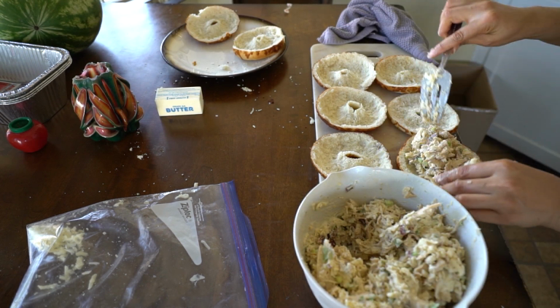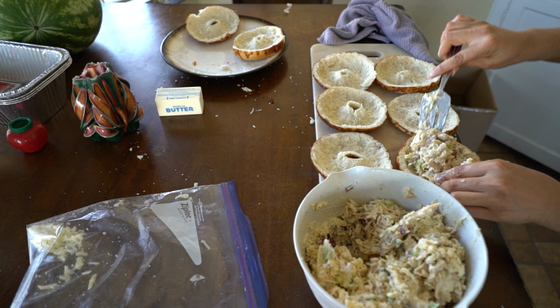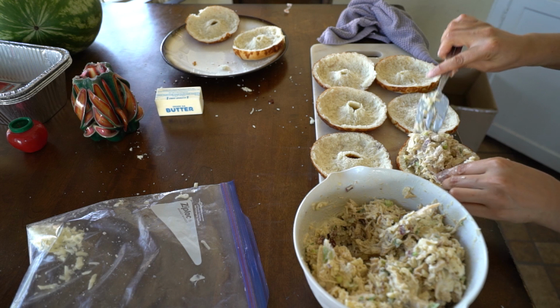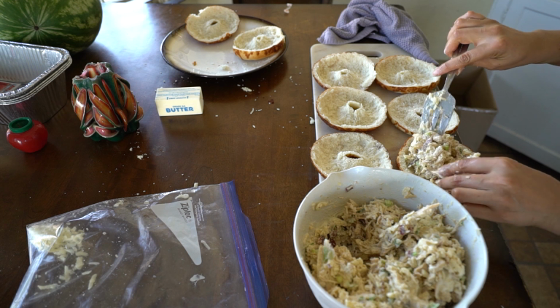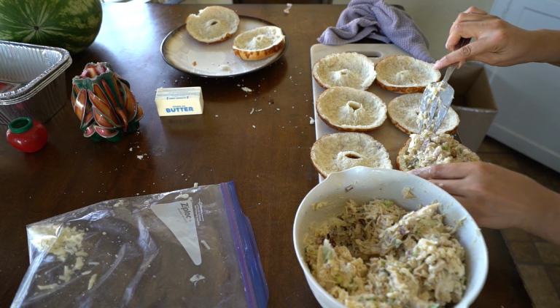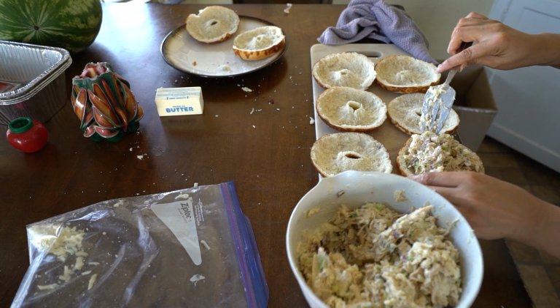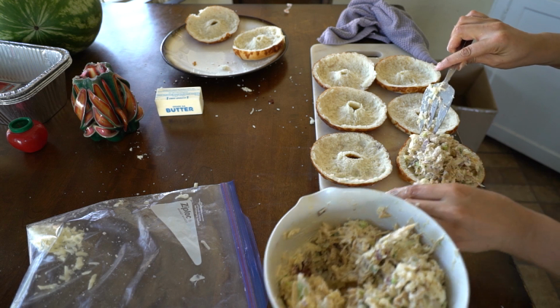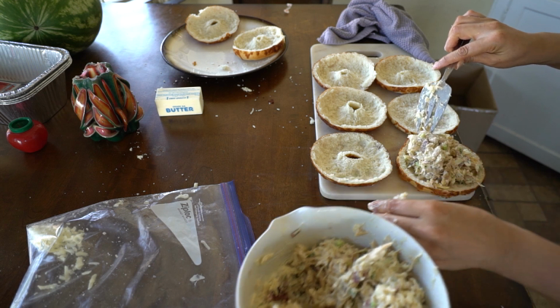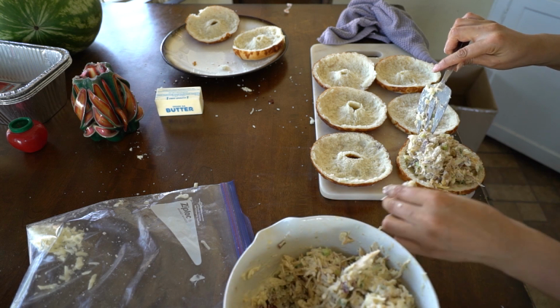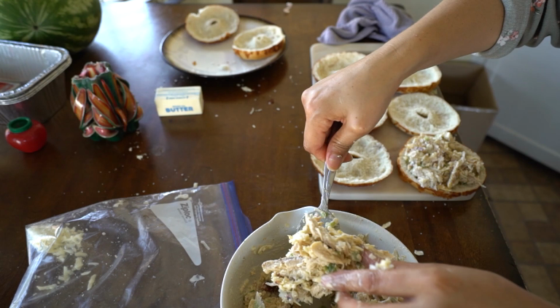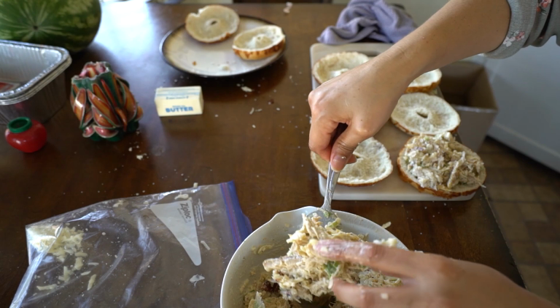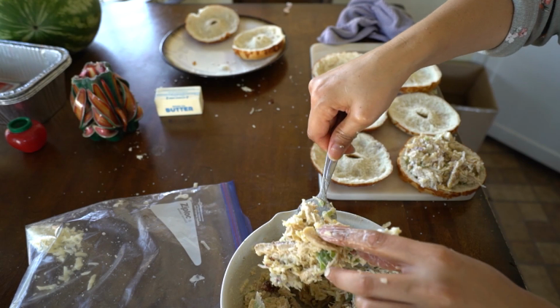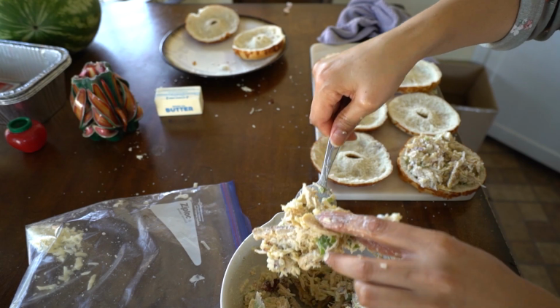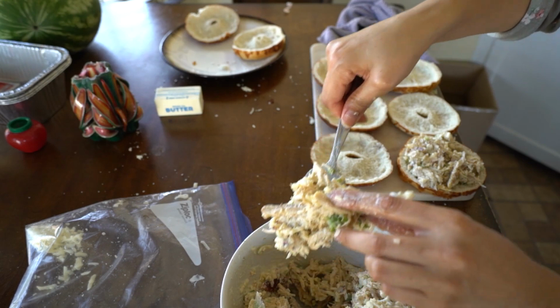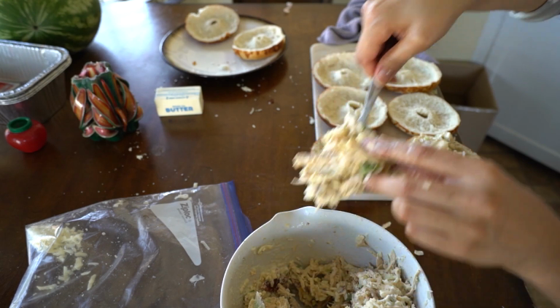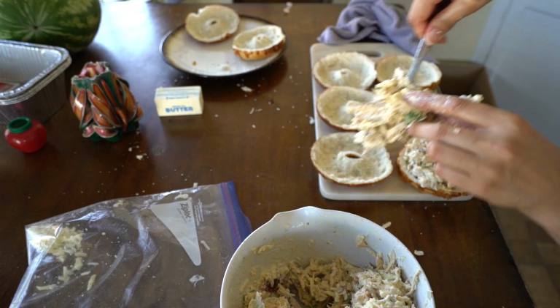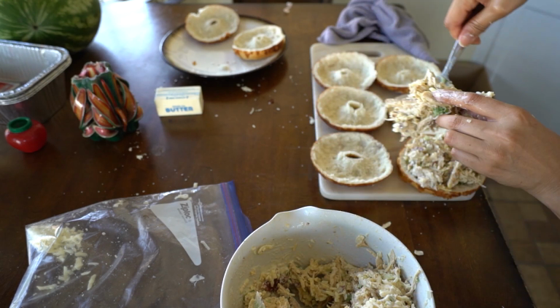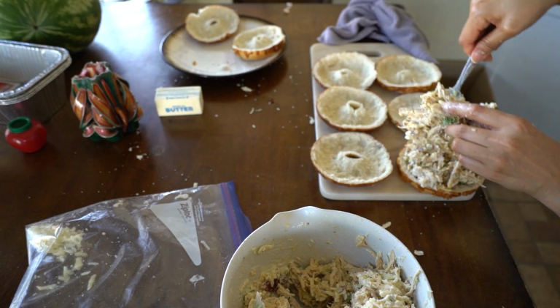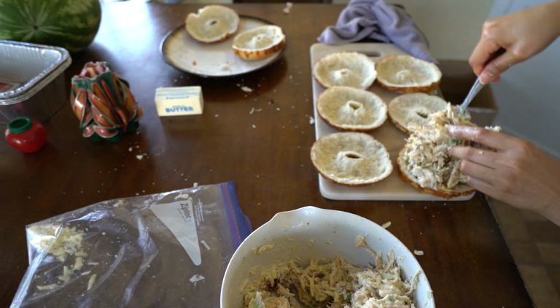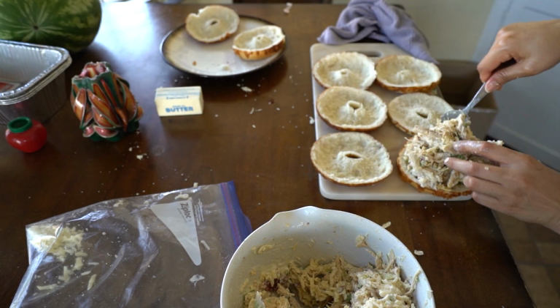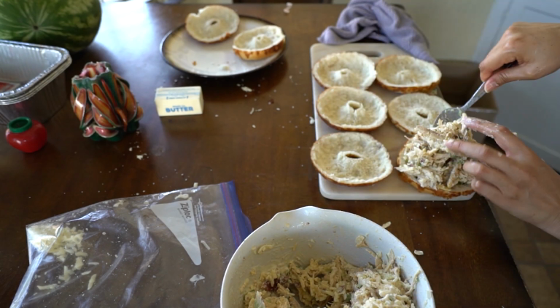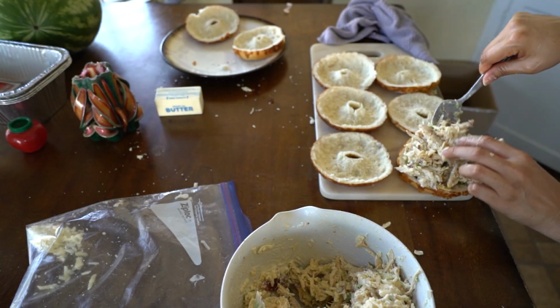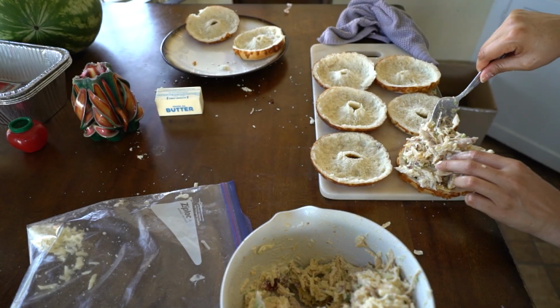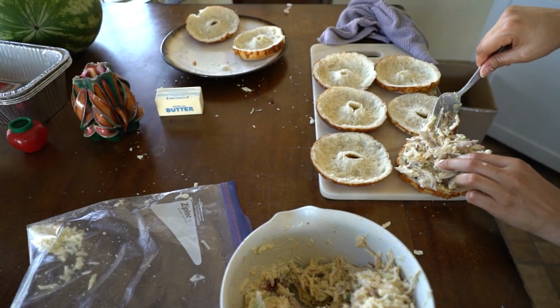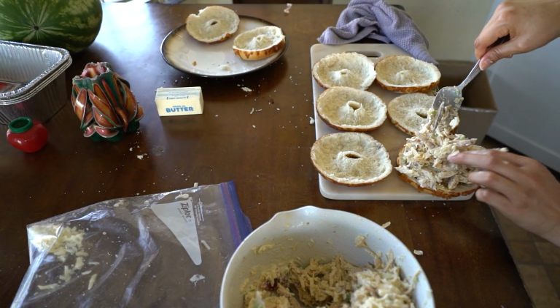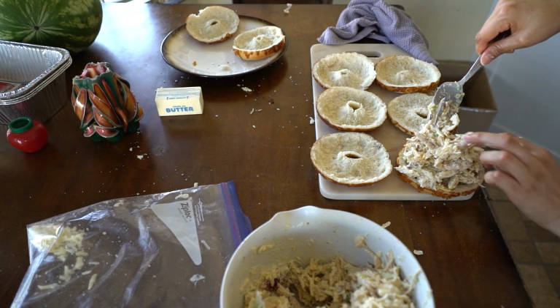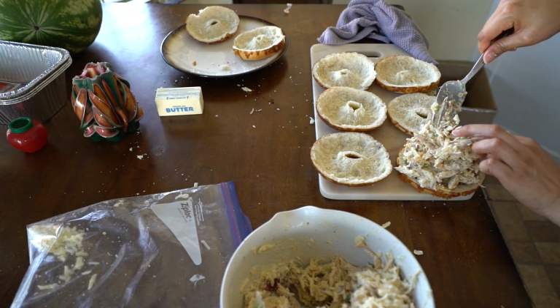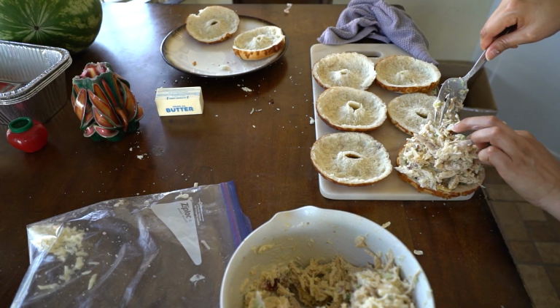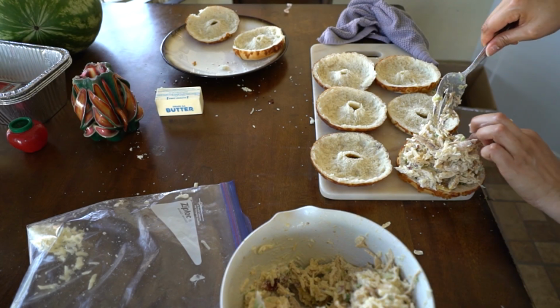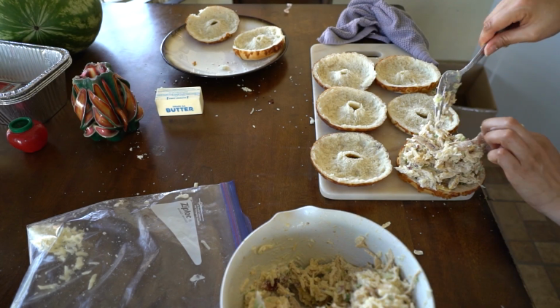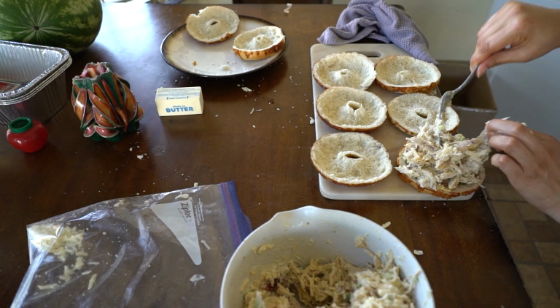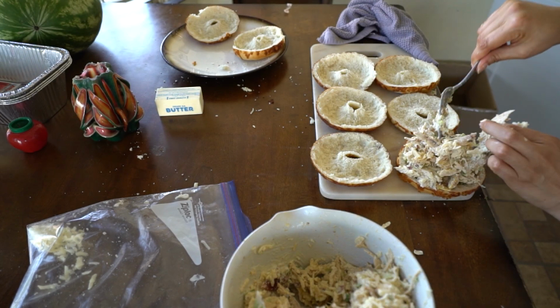We're going to put a generous amount of the mixture into each of the hollowed-out bagels.